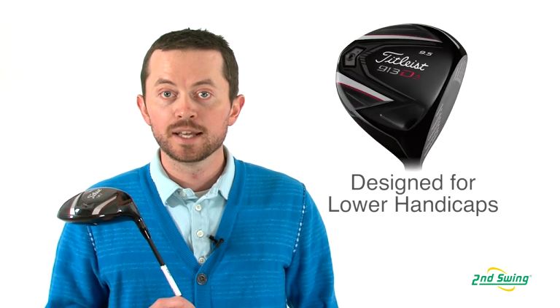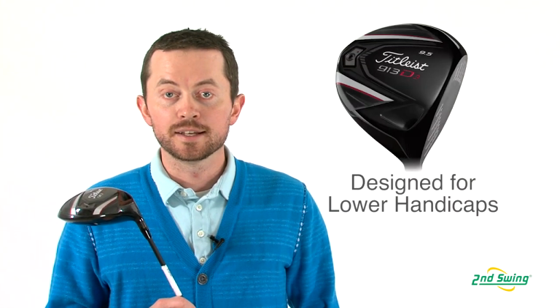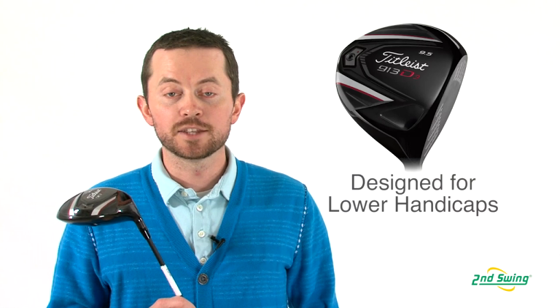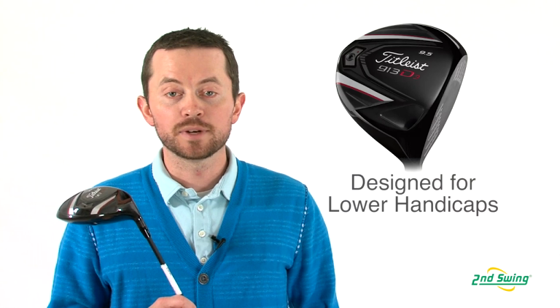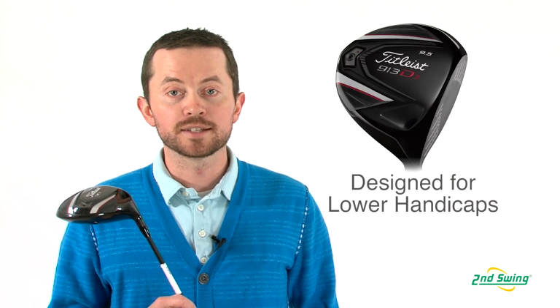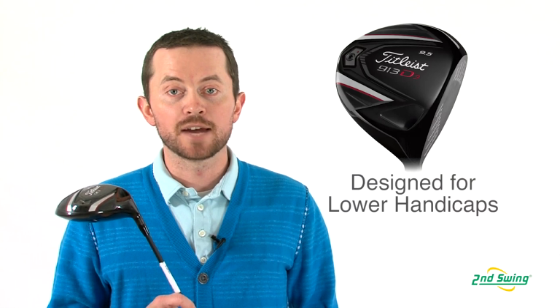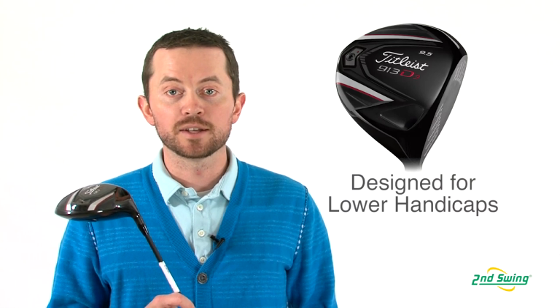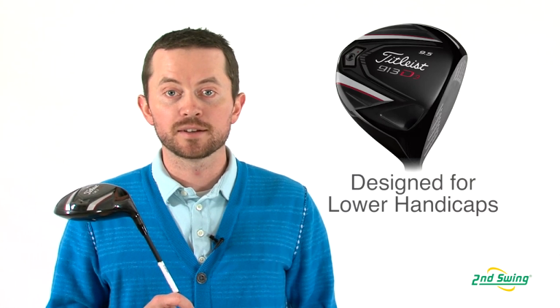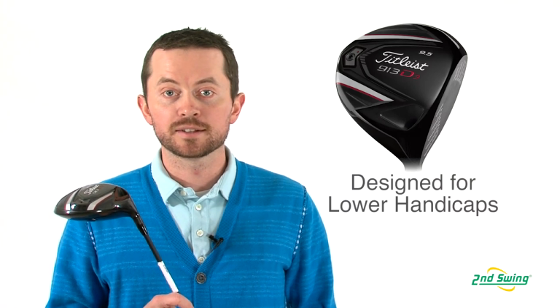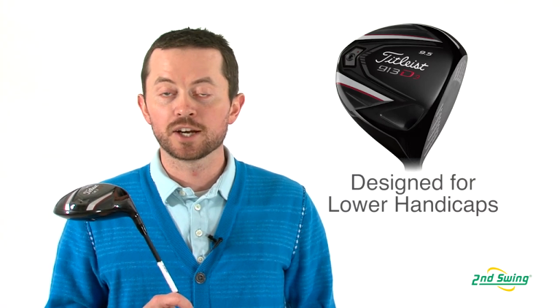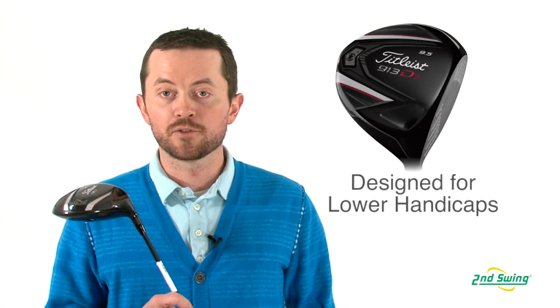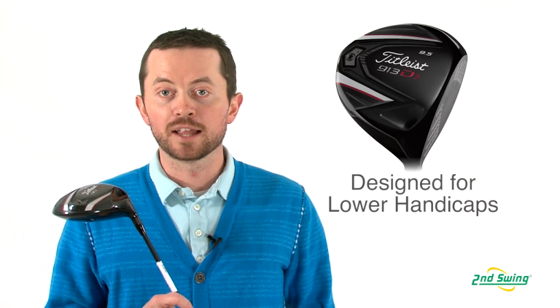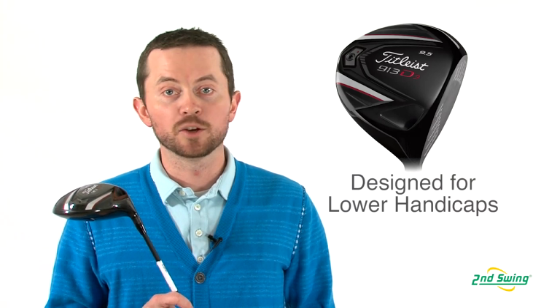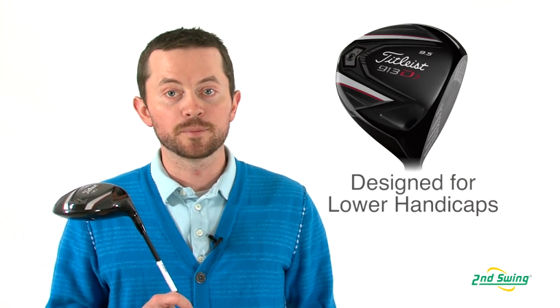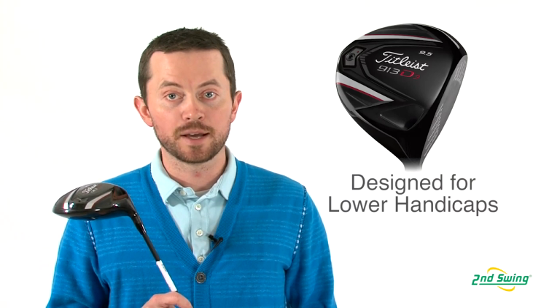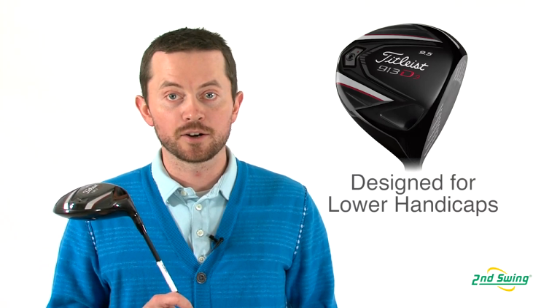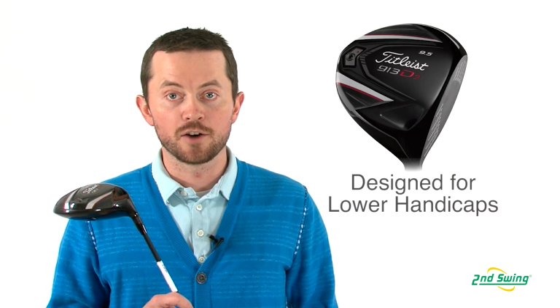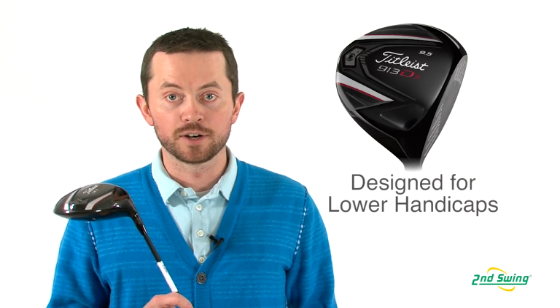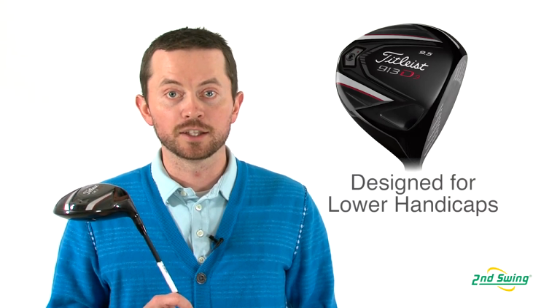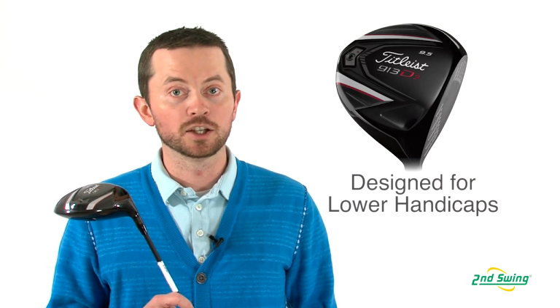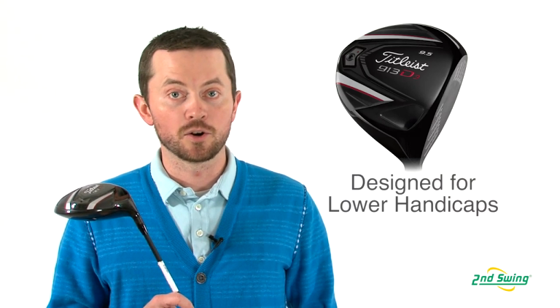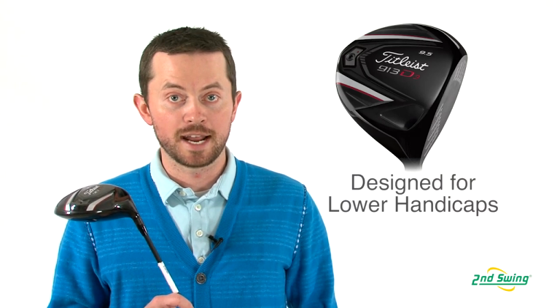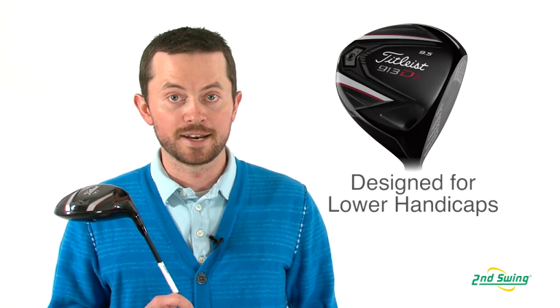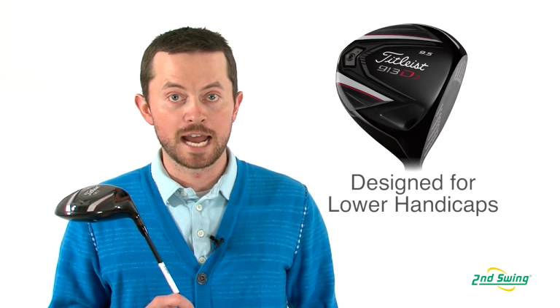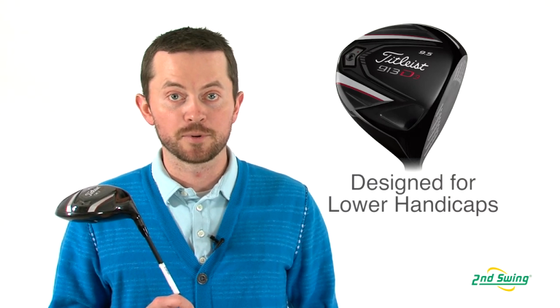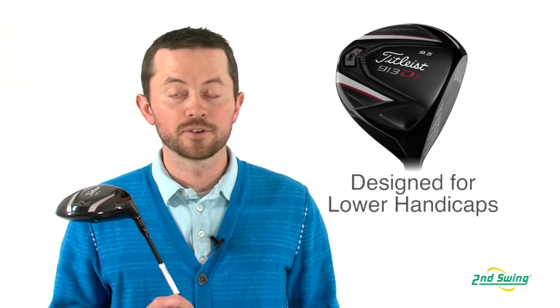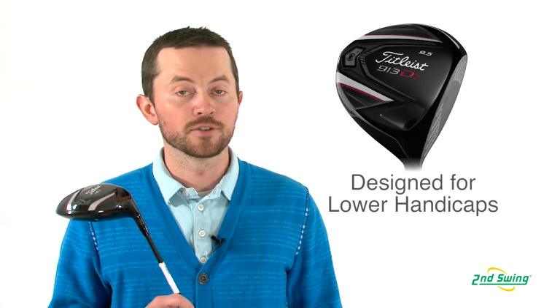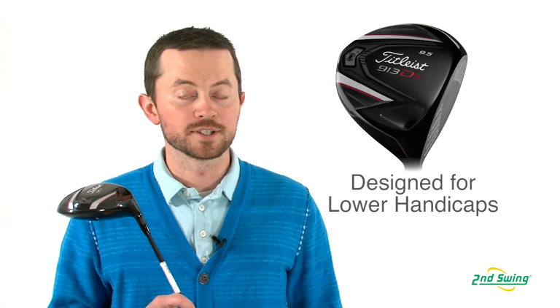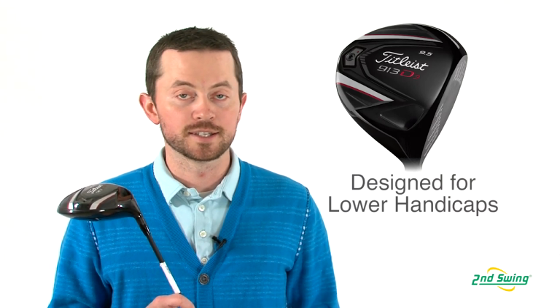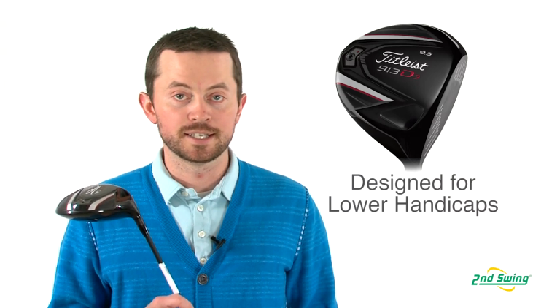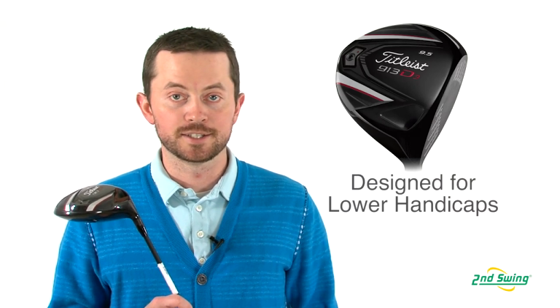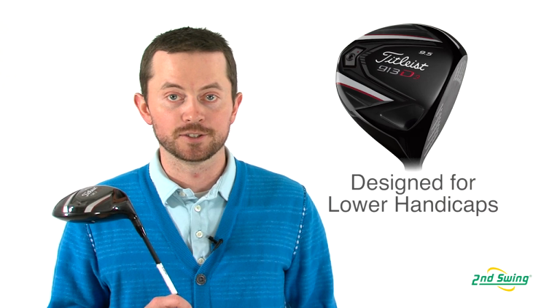The D3 is definitely tiered for that little bit better golfer, that lower handicapper, versus the D2.